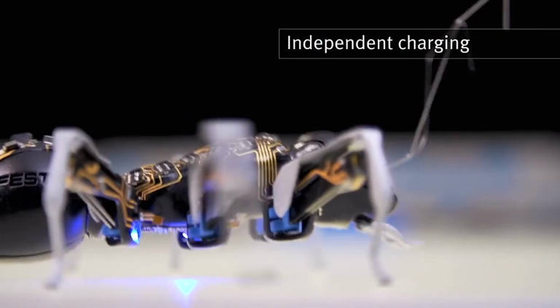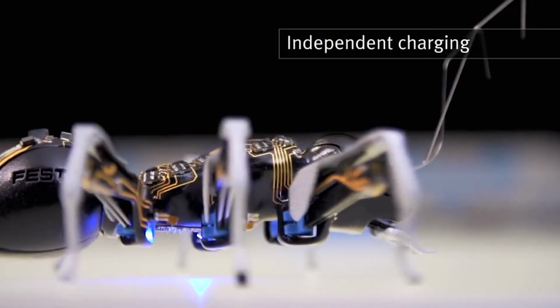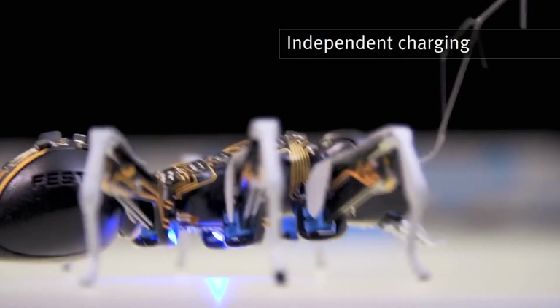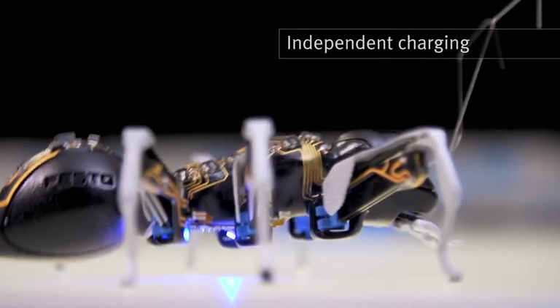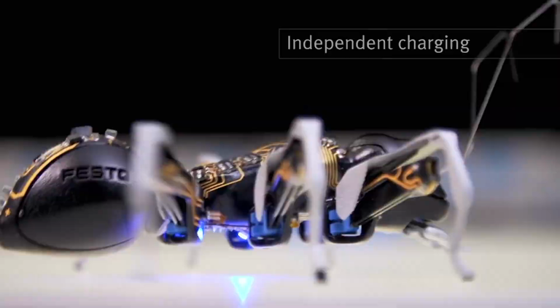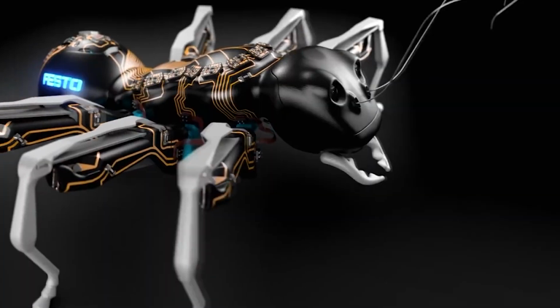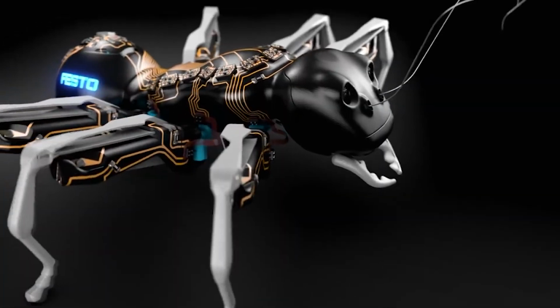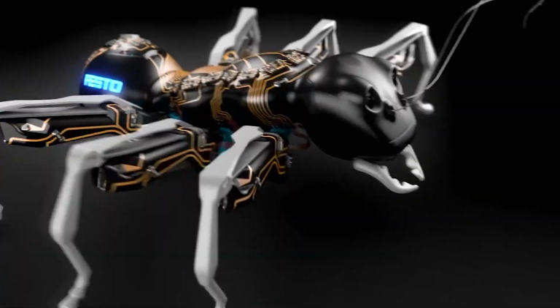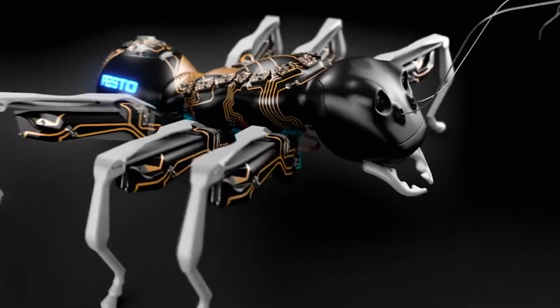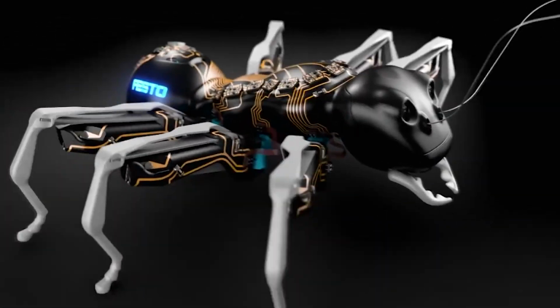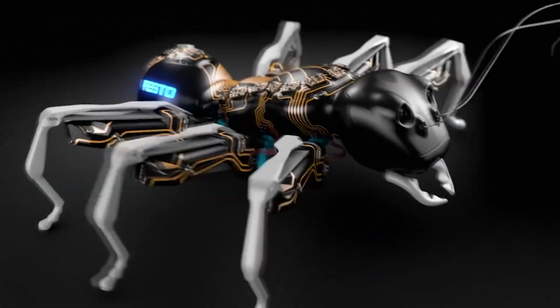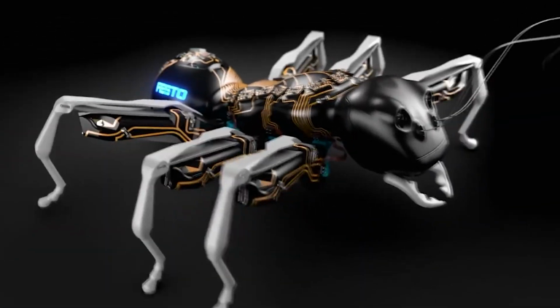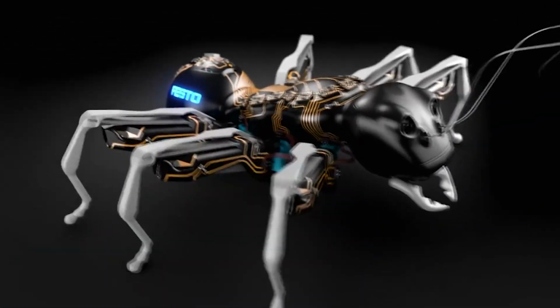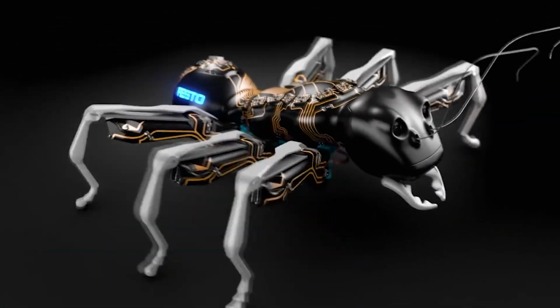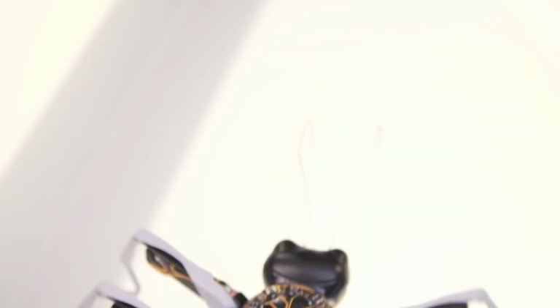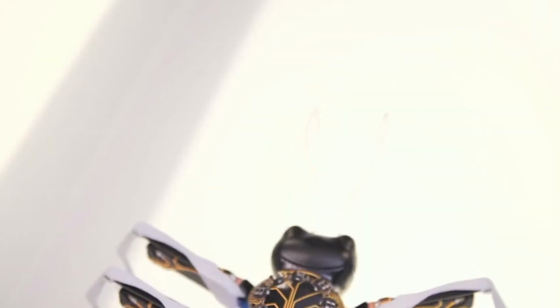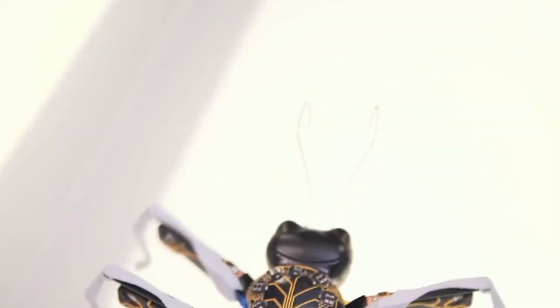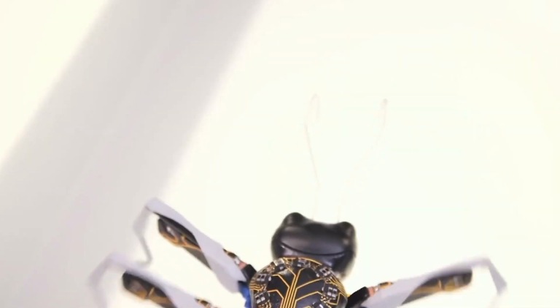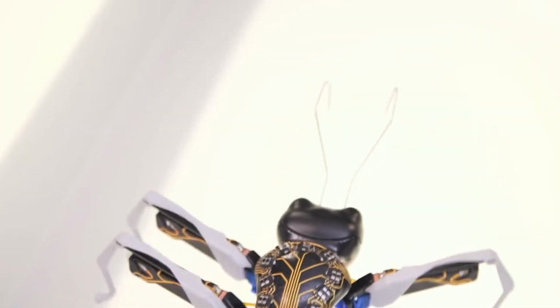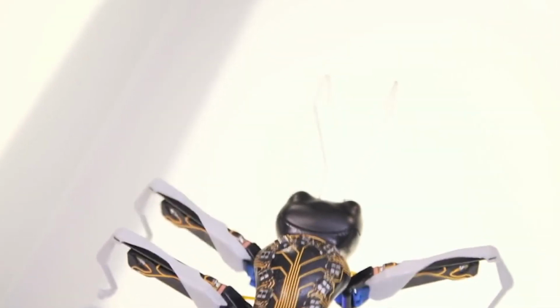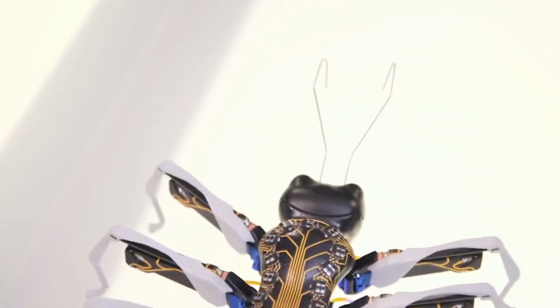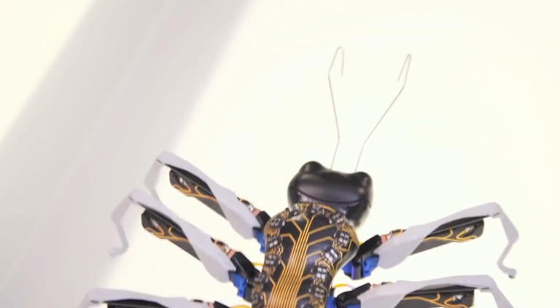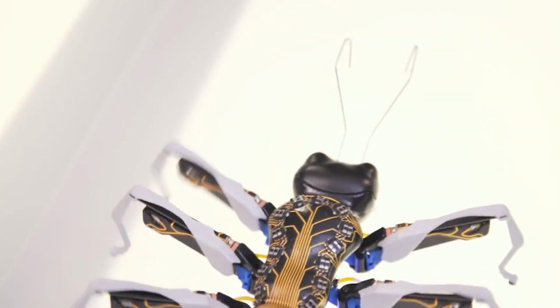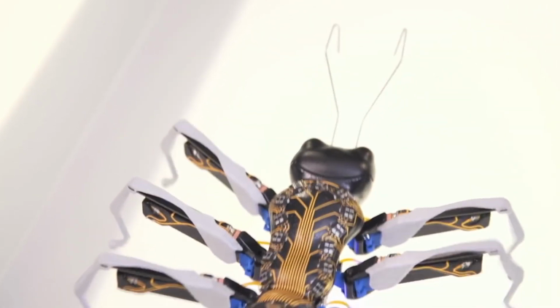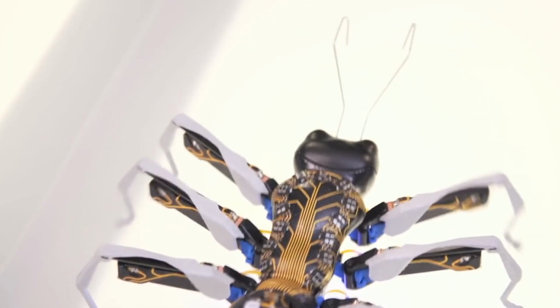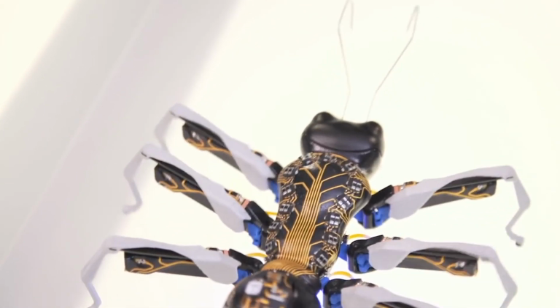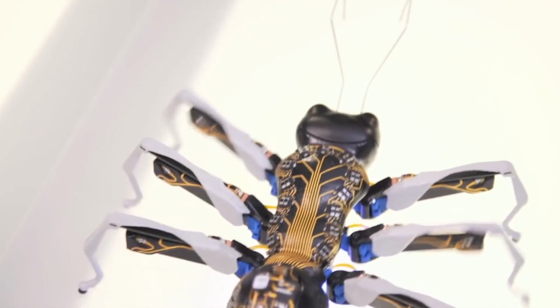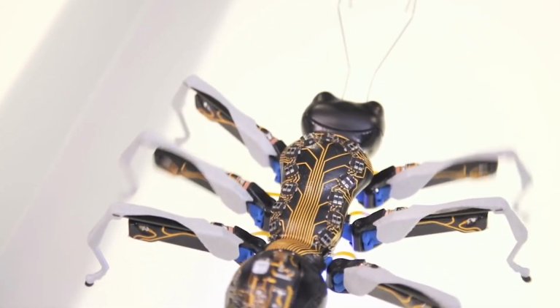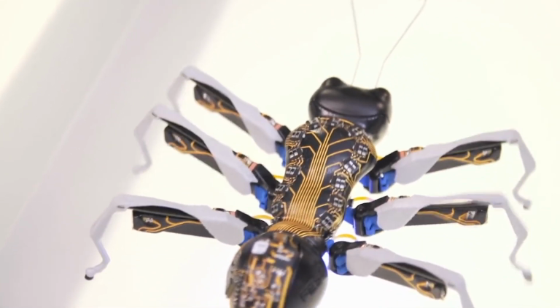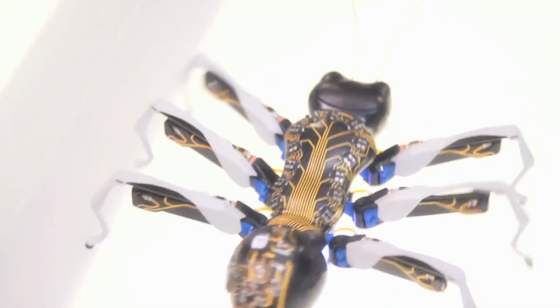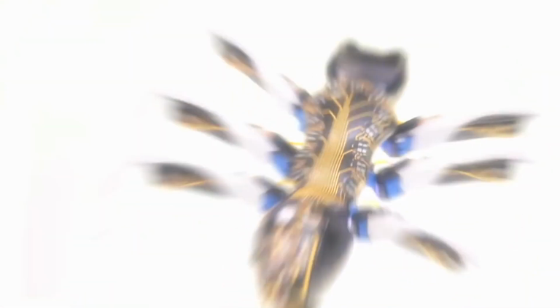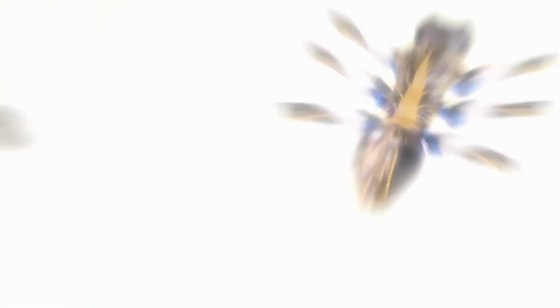Thanks to this intelligent division of work, they are able to efficiently transport loads that a single ant could not move.